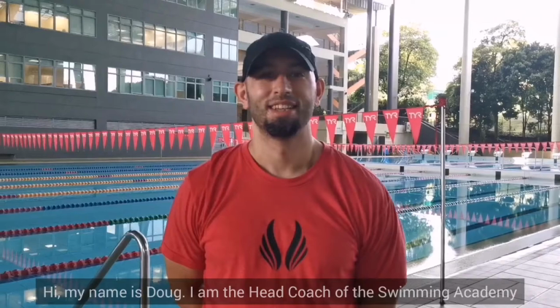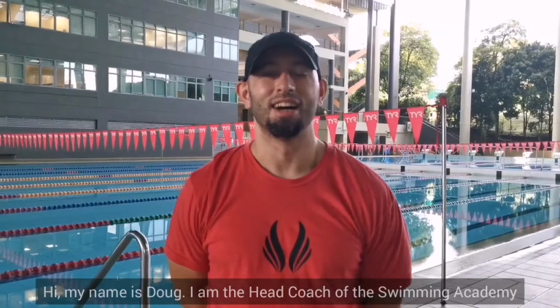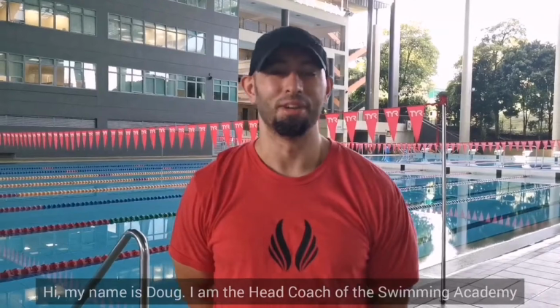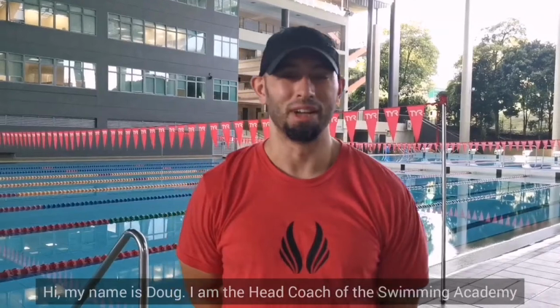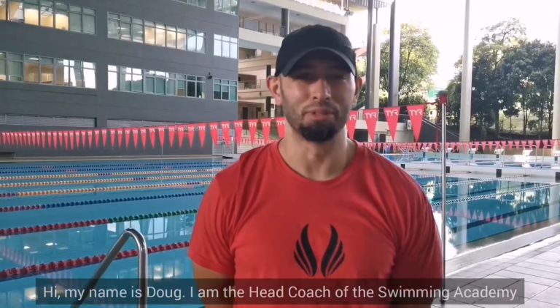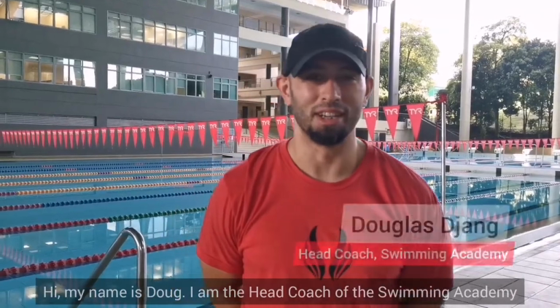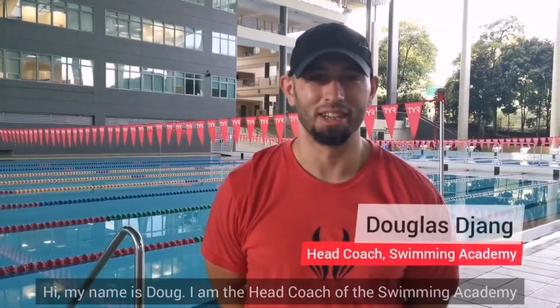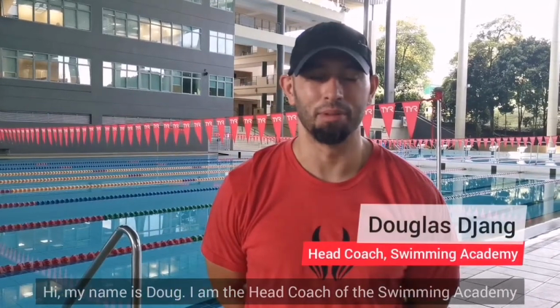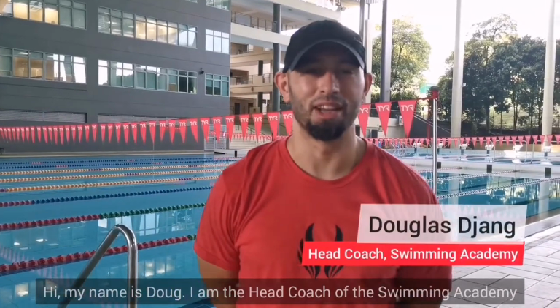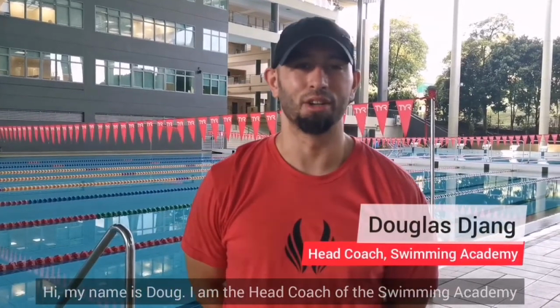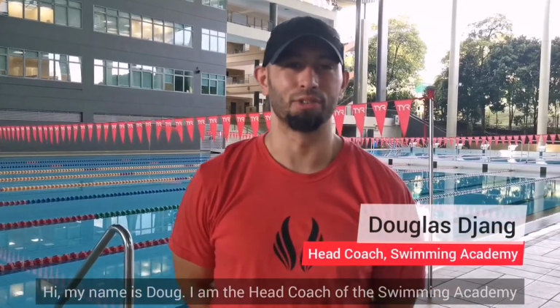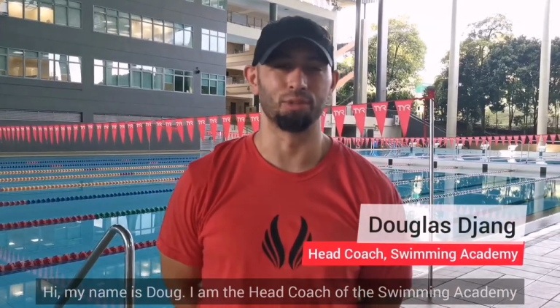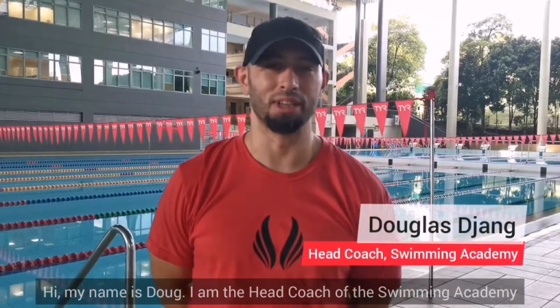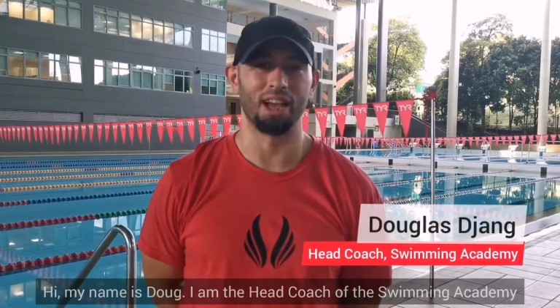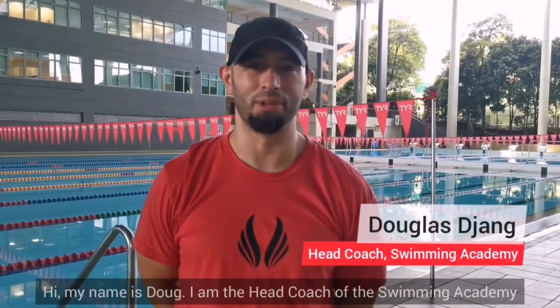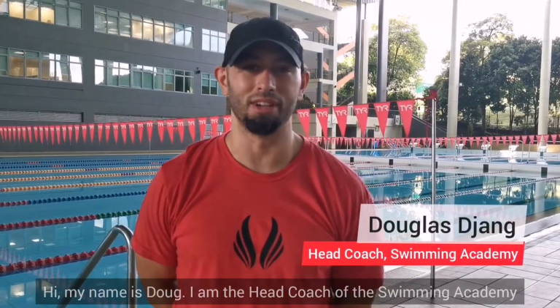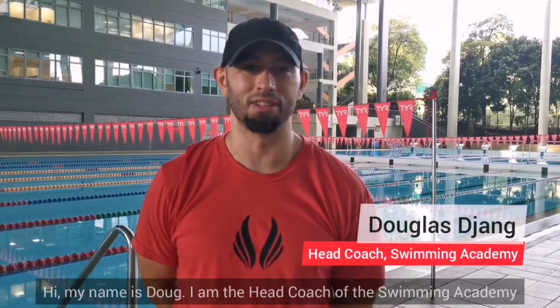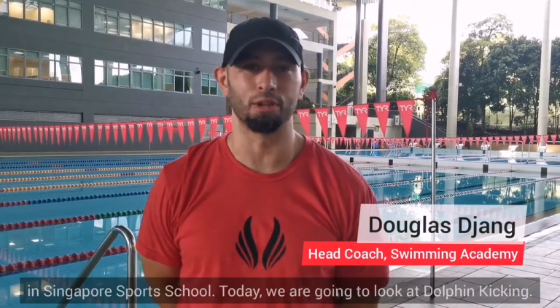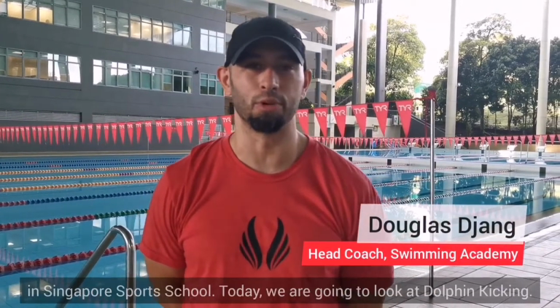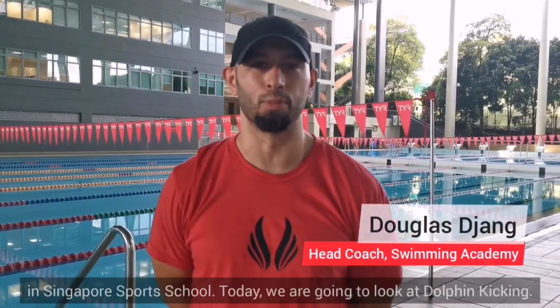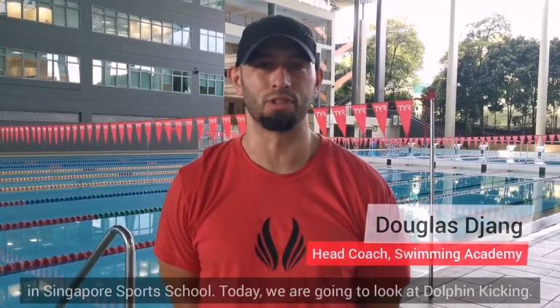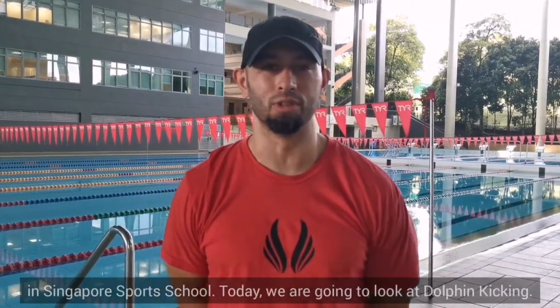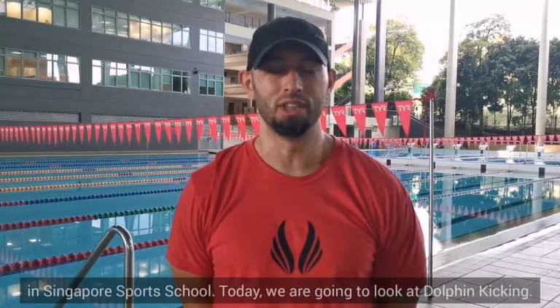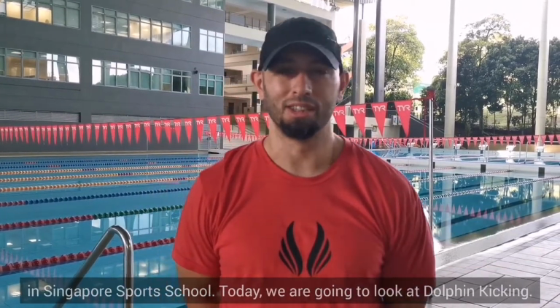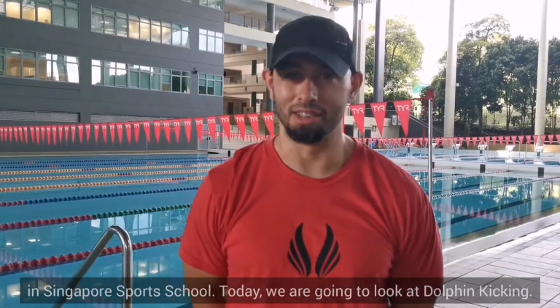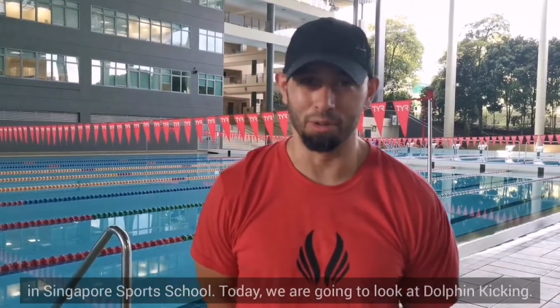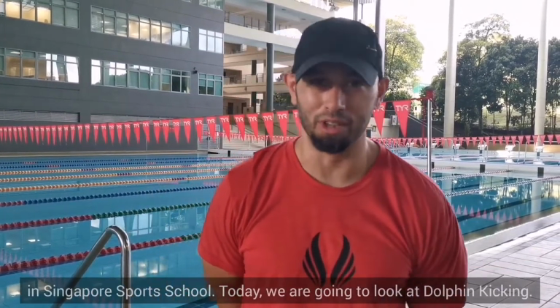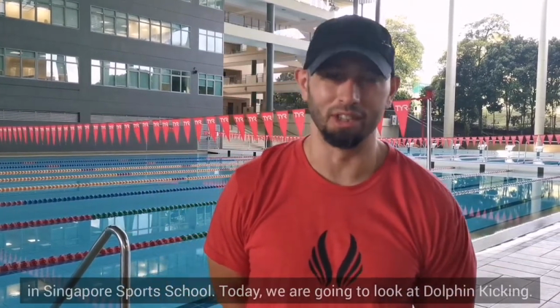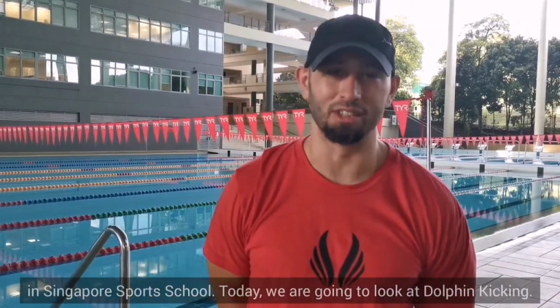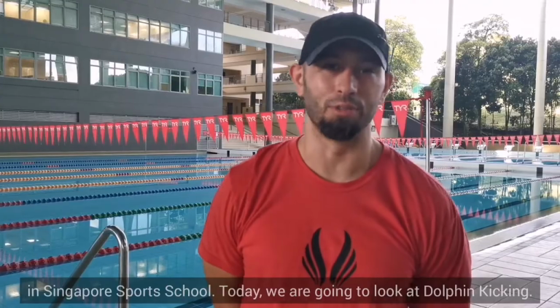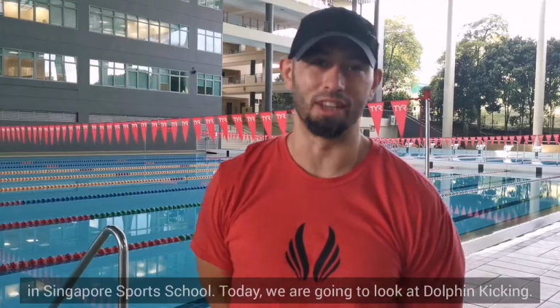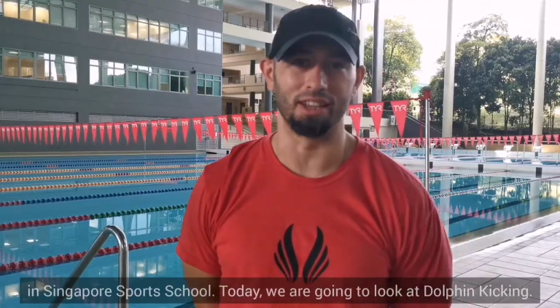Hi, my name is Doug. I'm the head coach for the Swimming Academy here at Singapore Sports School, and today we're going to look at dolphin kicking.